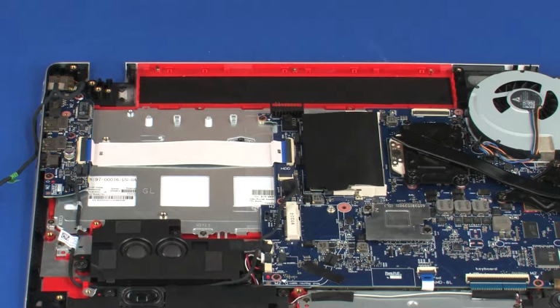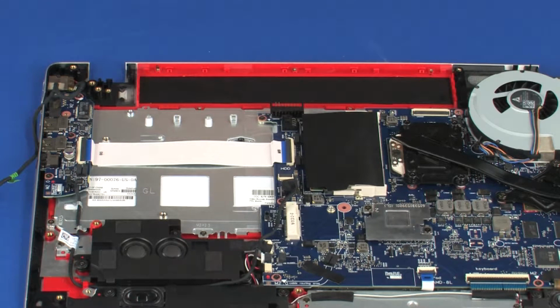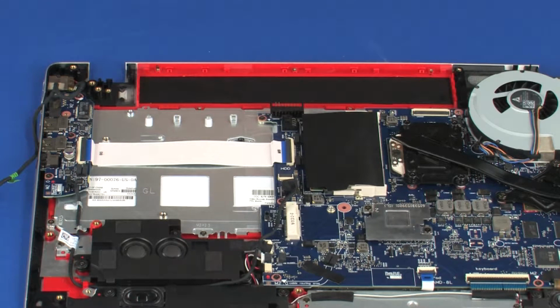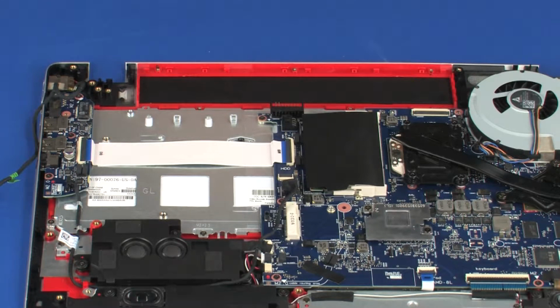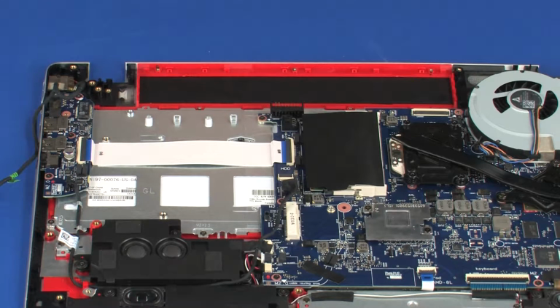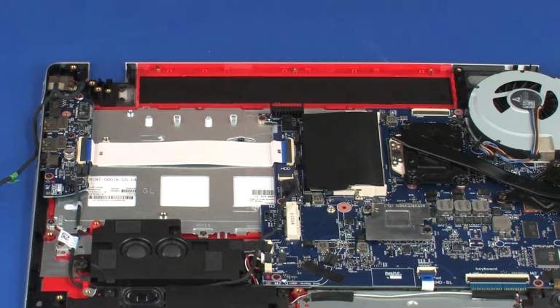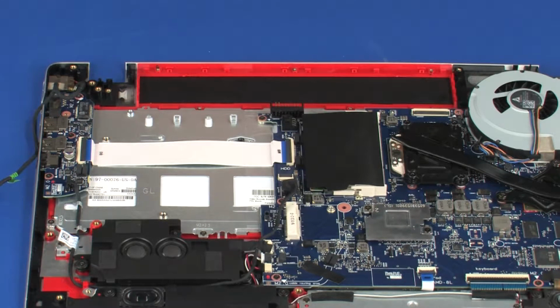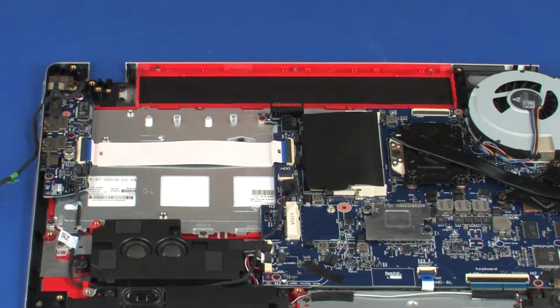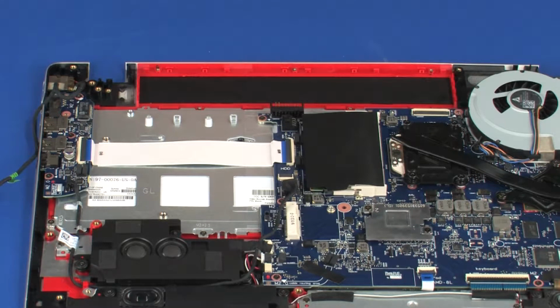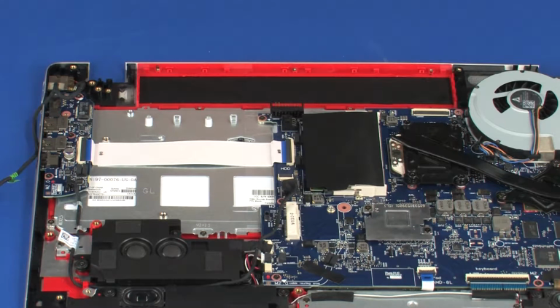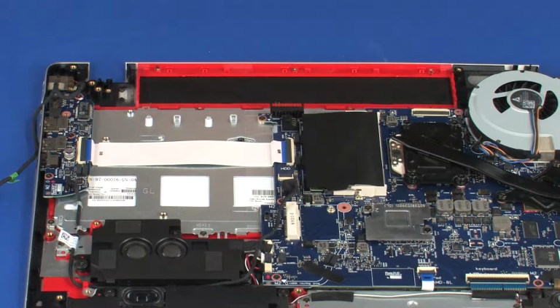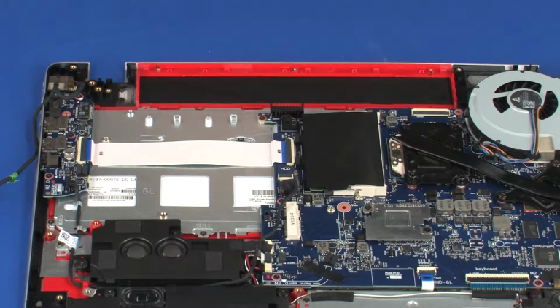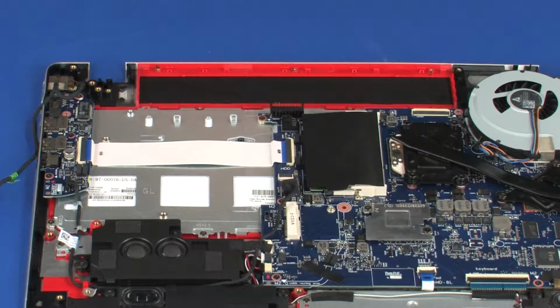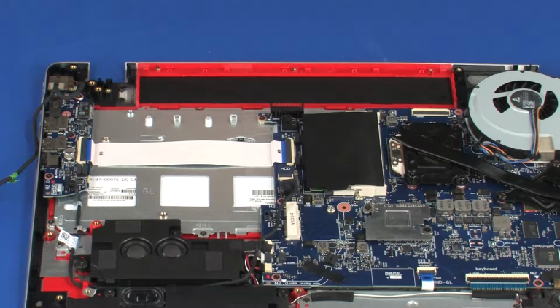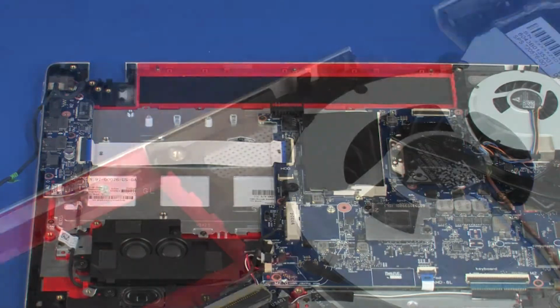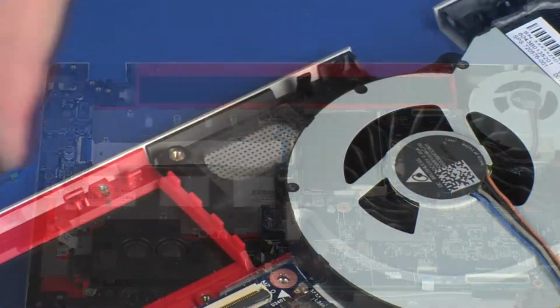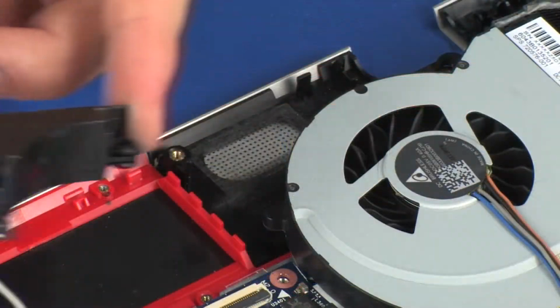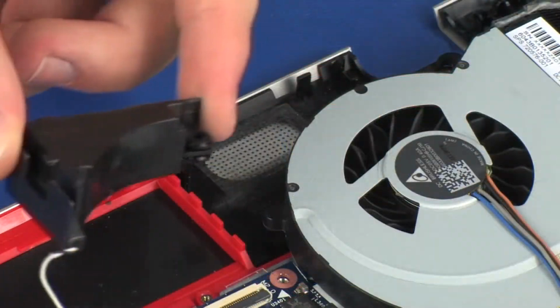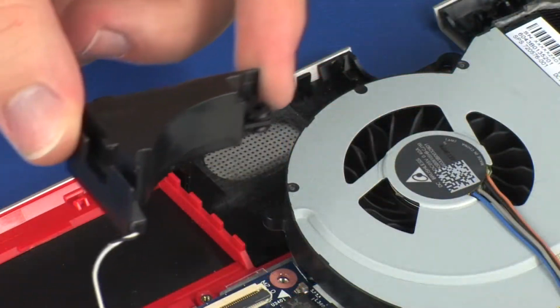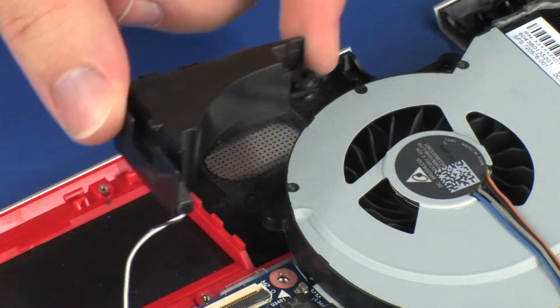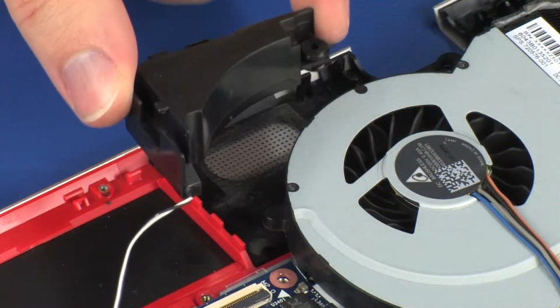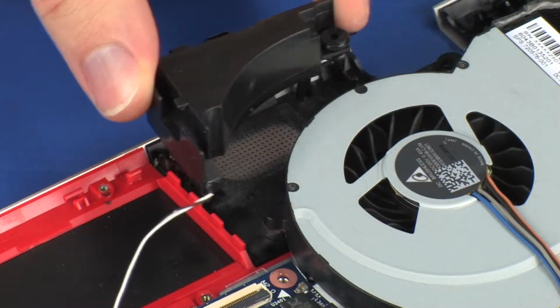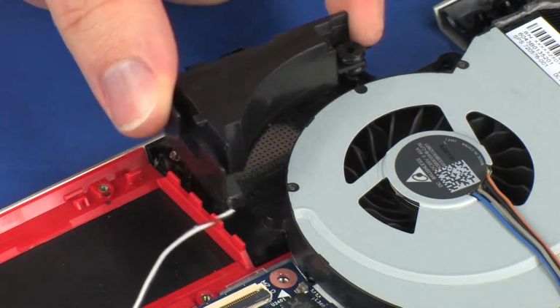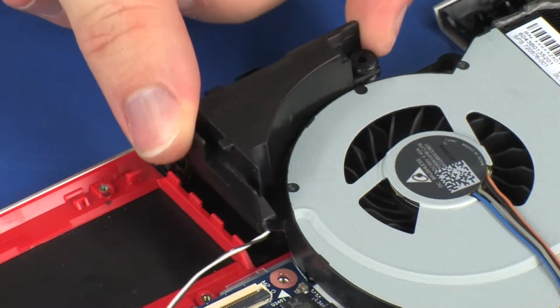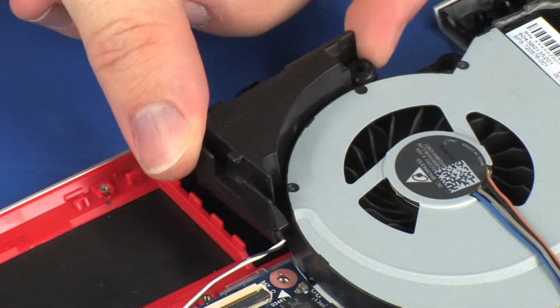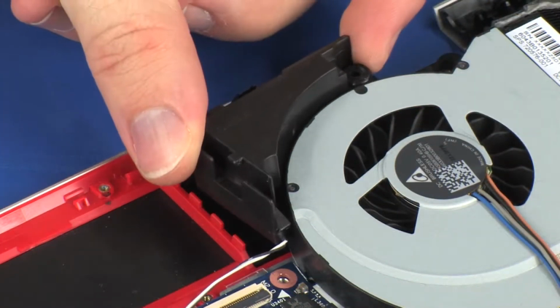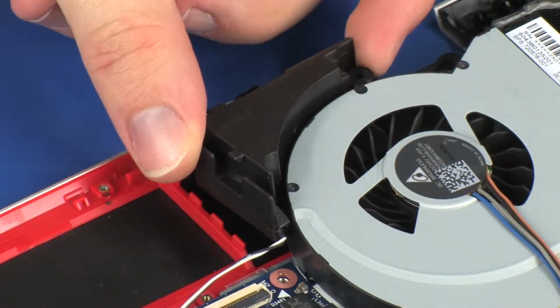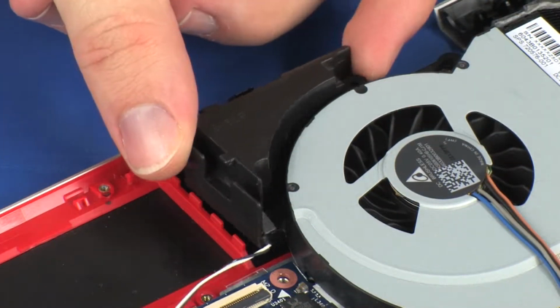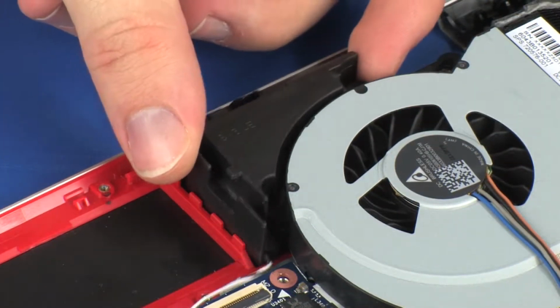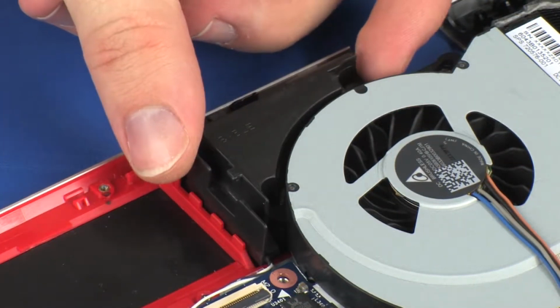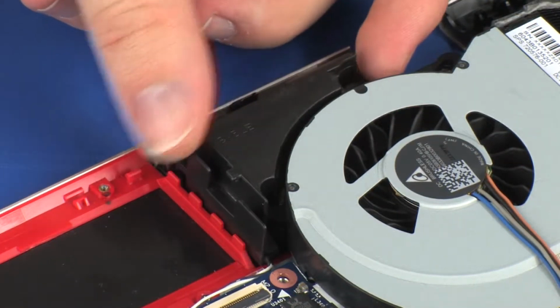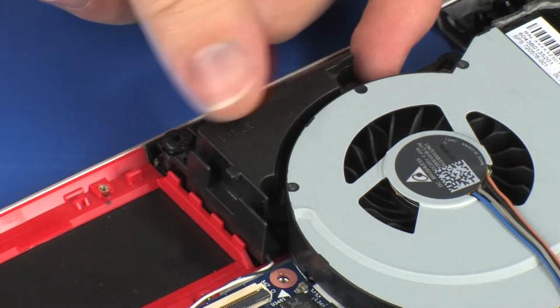Replacement. Place the rear speakers onto the alignment pins on the top cover.